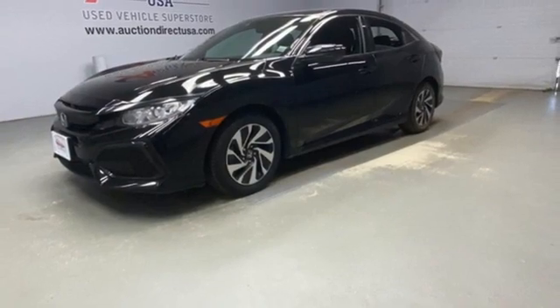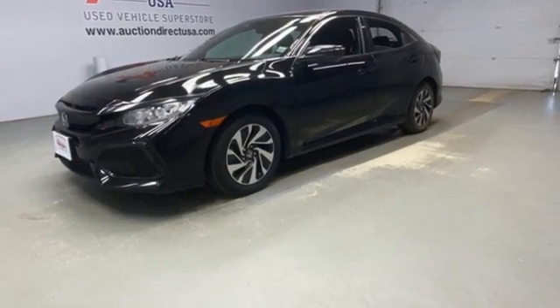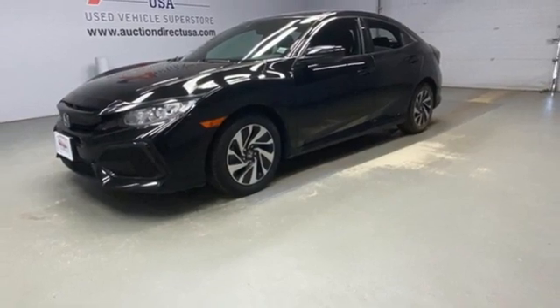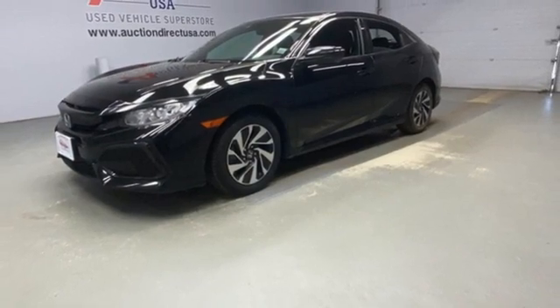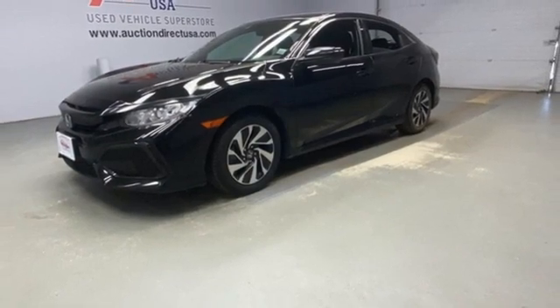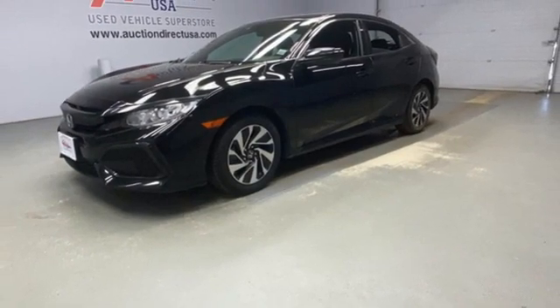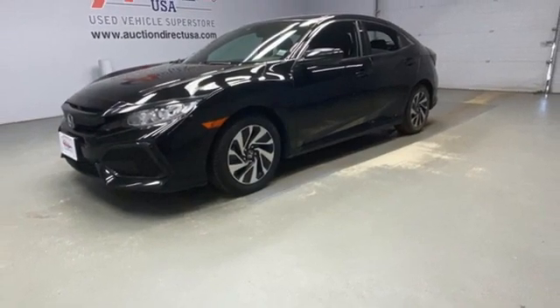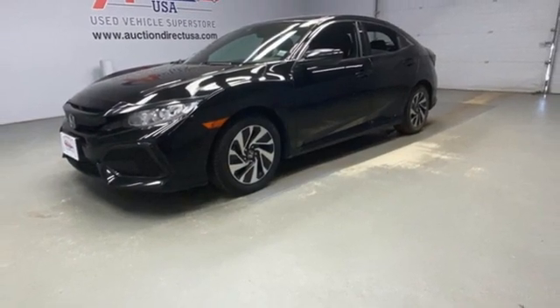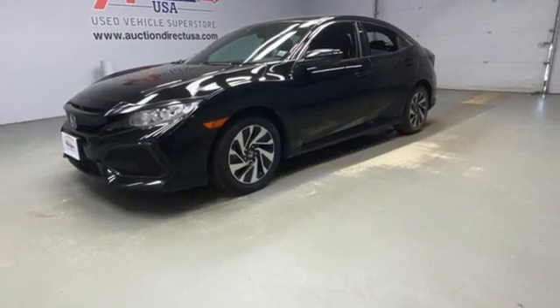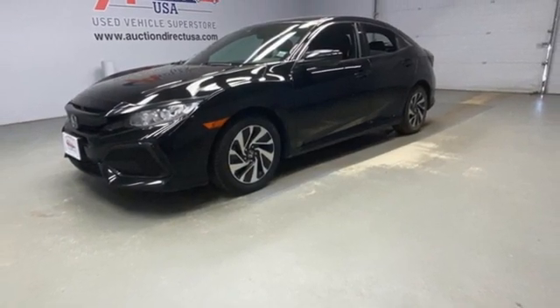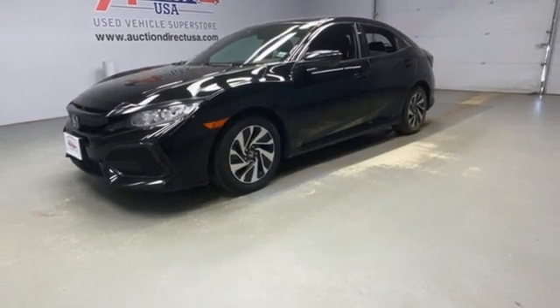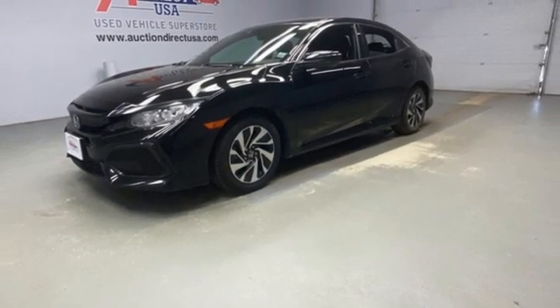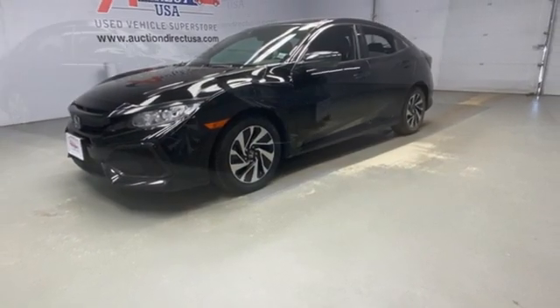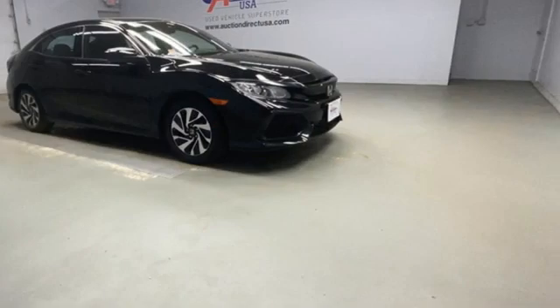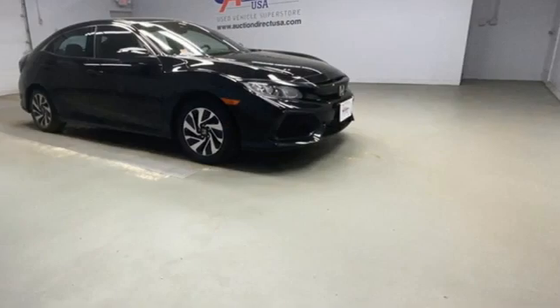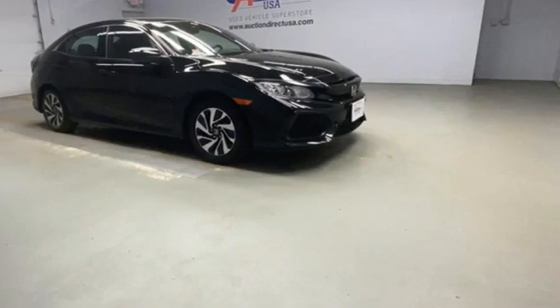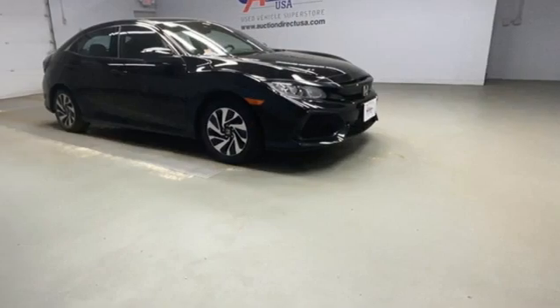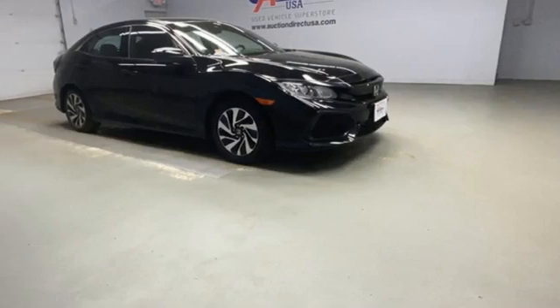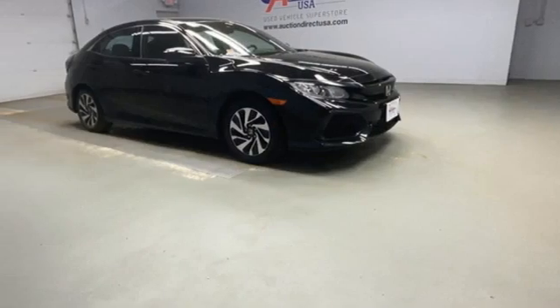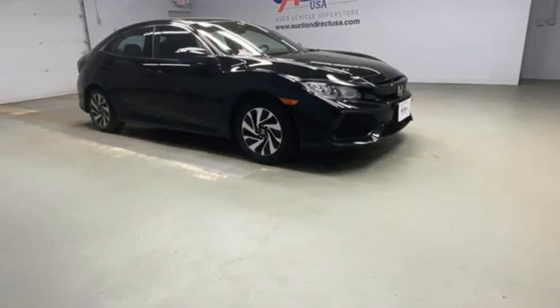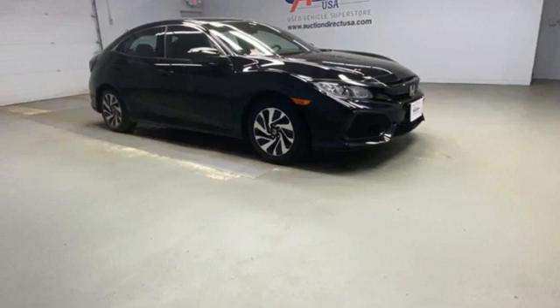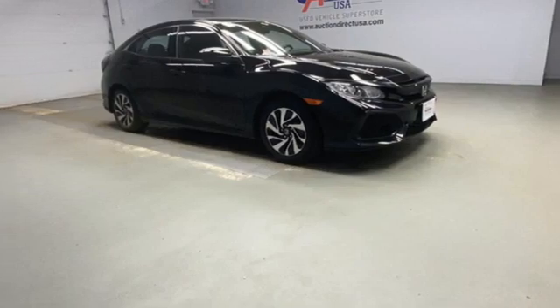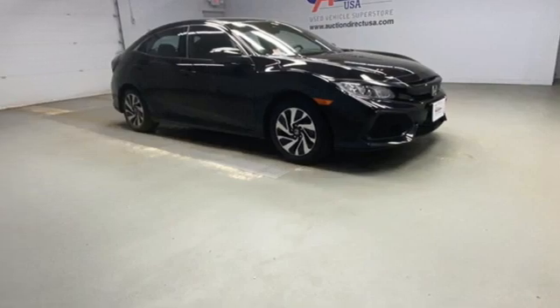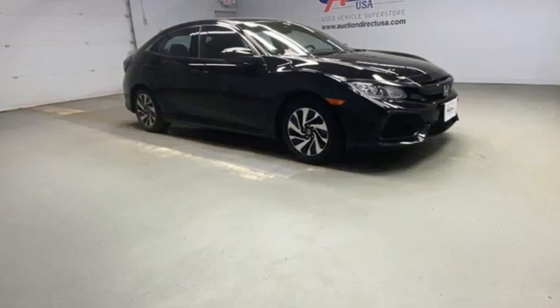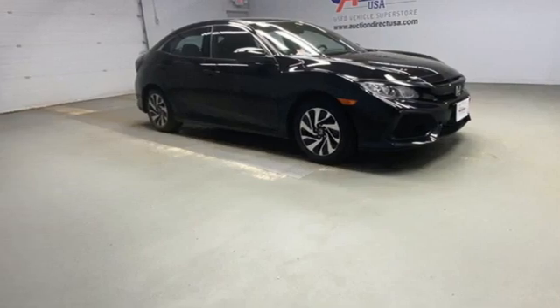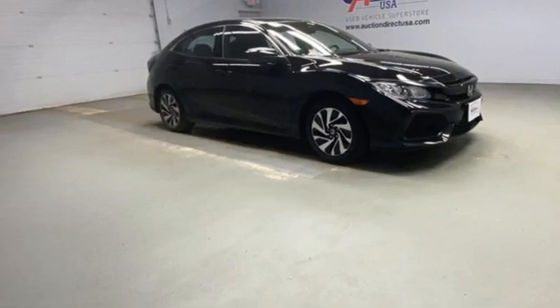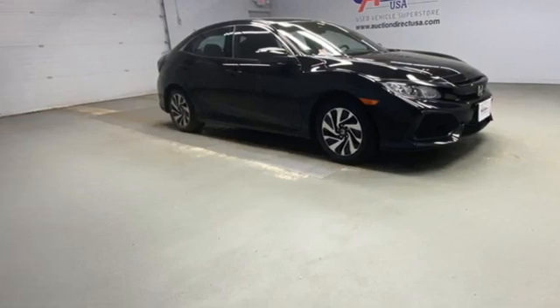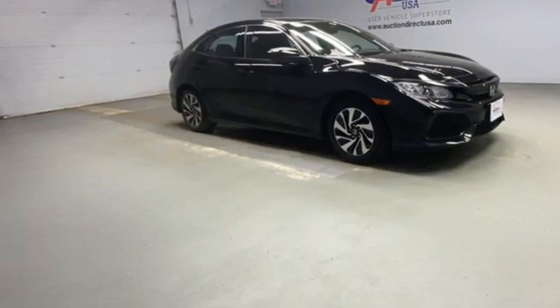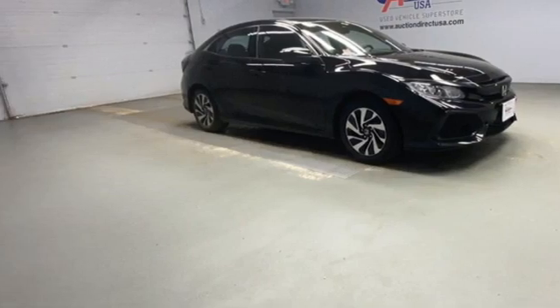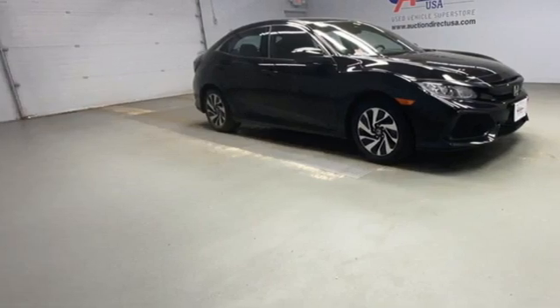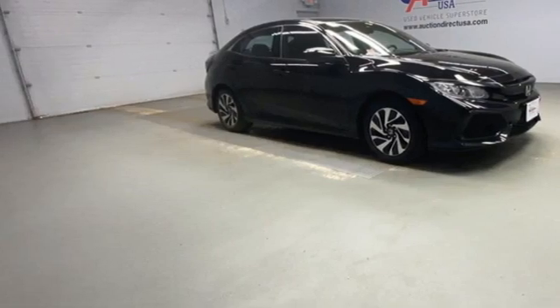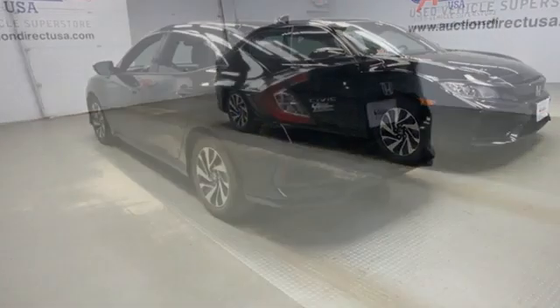Intercooled turbo inline four-cylinder engine. Aluminum wheels. Gas pressurized shocks. And streaming audio.